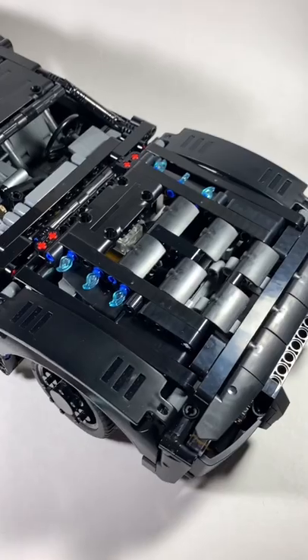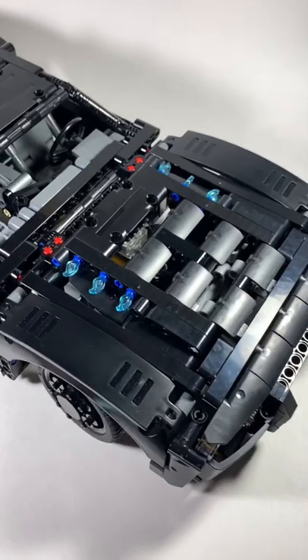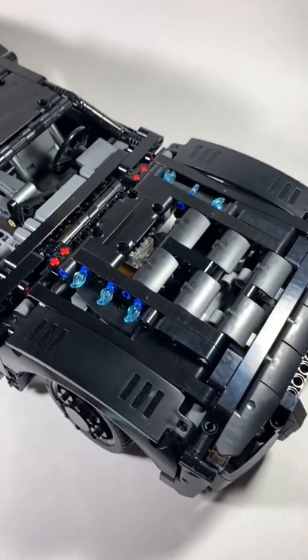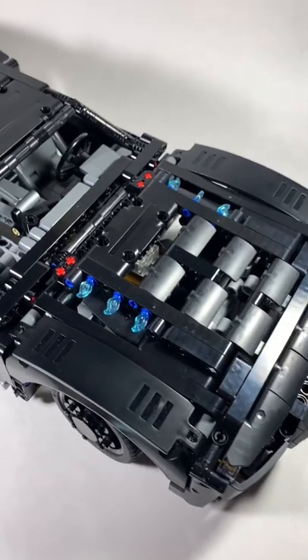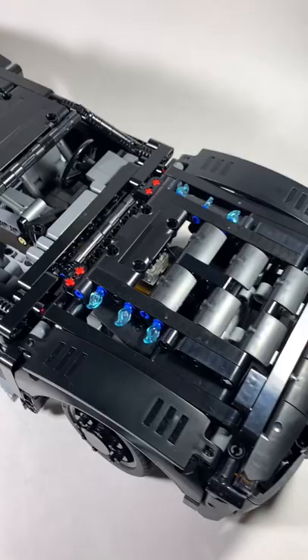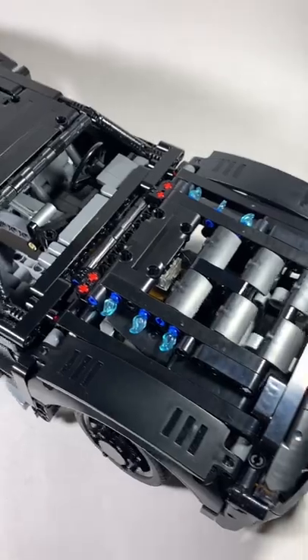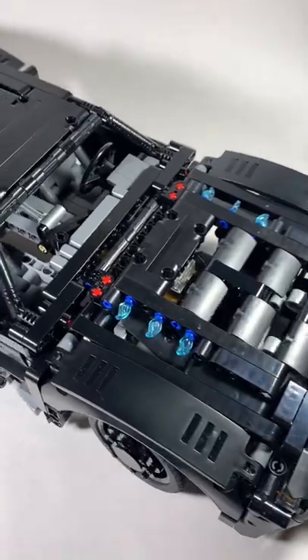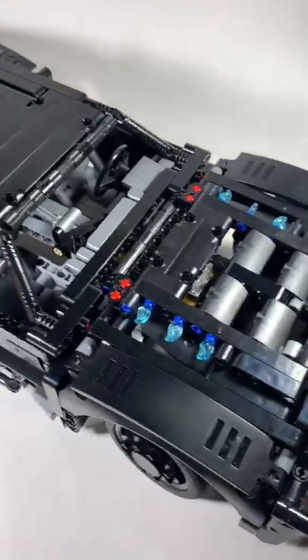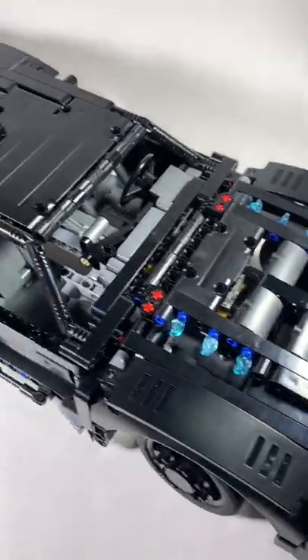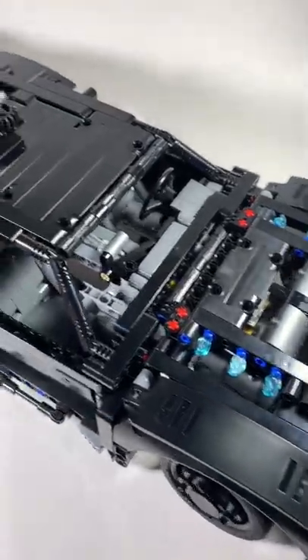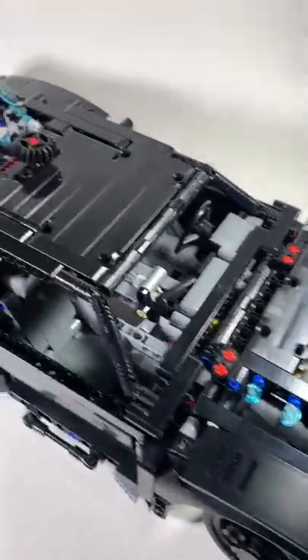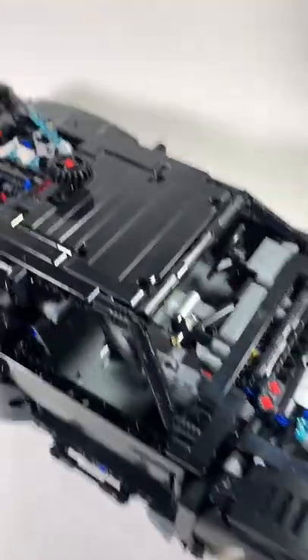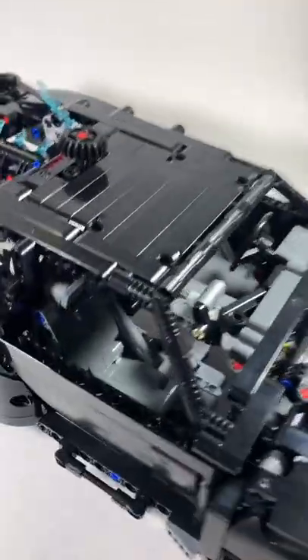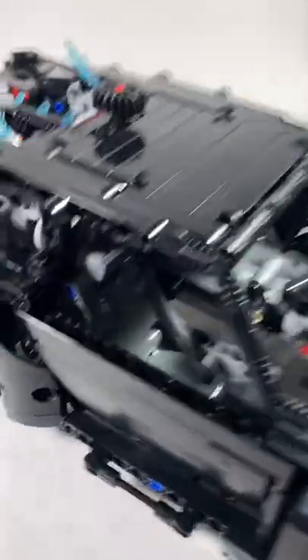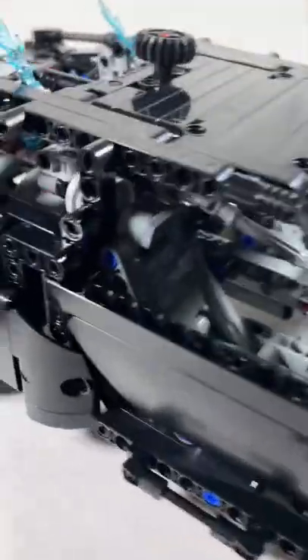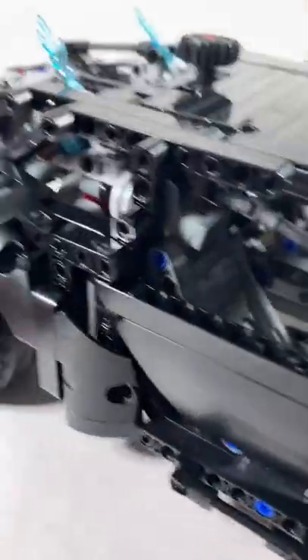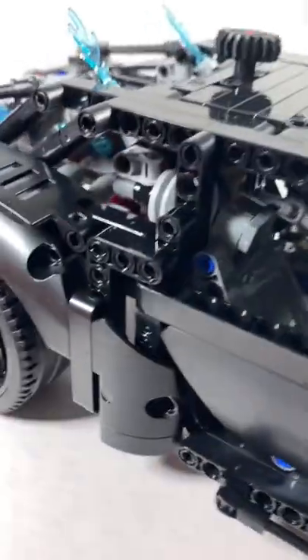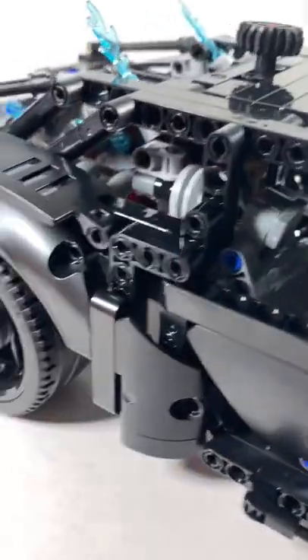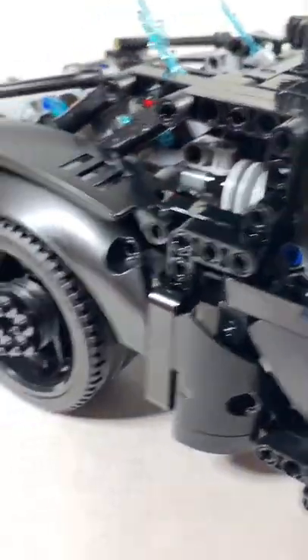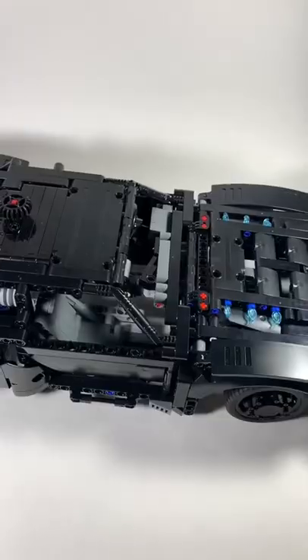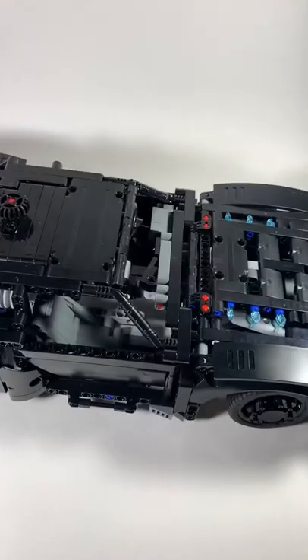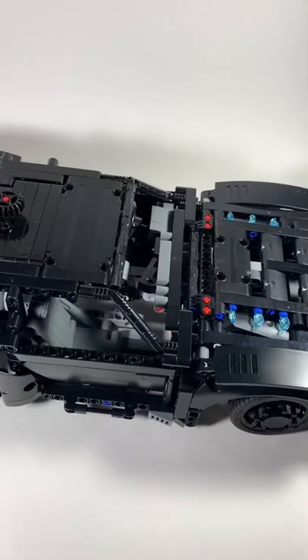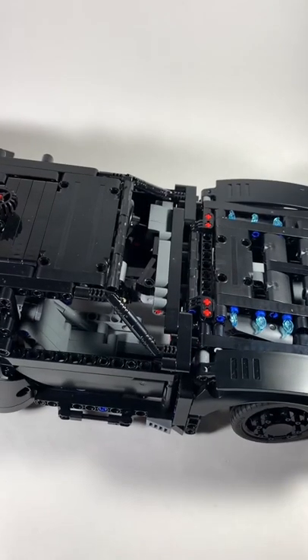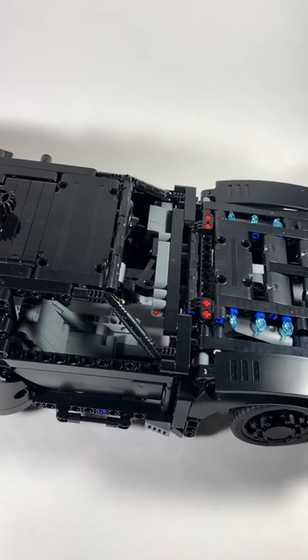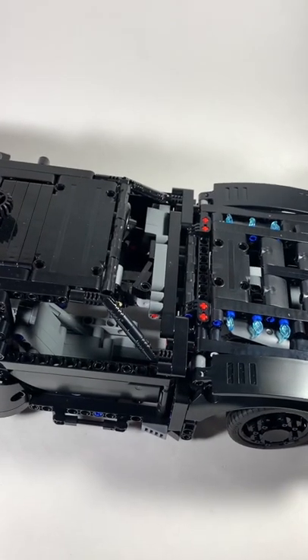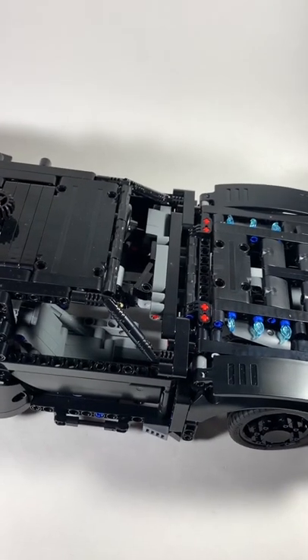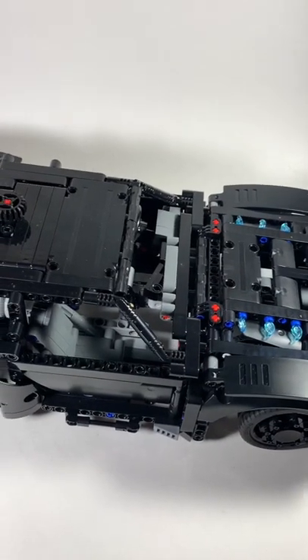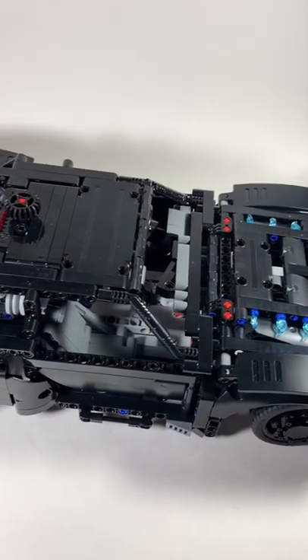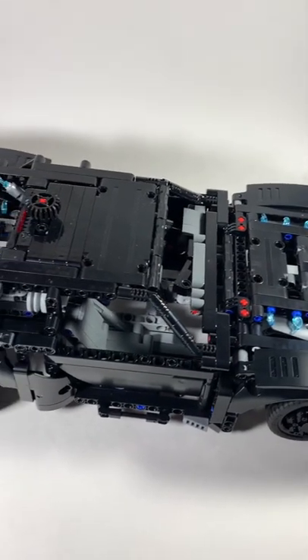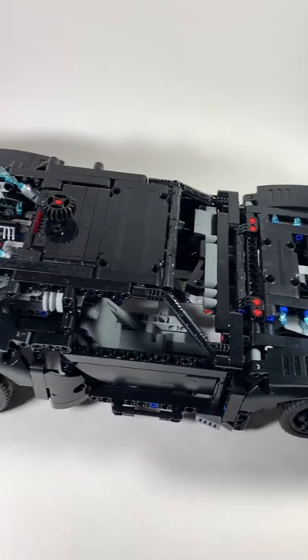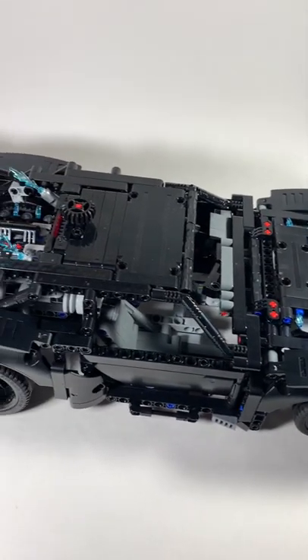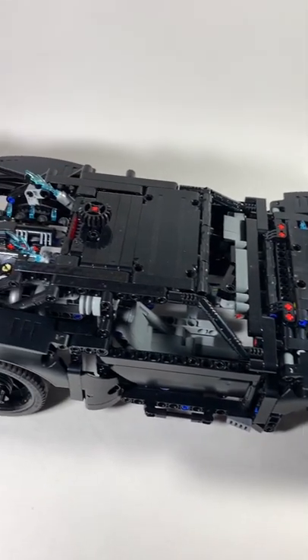Overall, this is a great Technic set, and I totally recommend you get this set. I'm really excited for the Batman, and I hope you are as well.